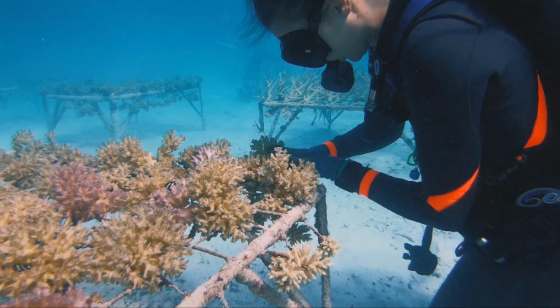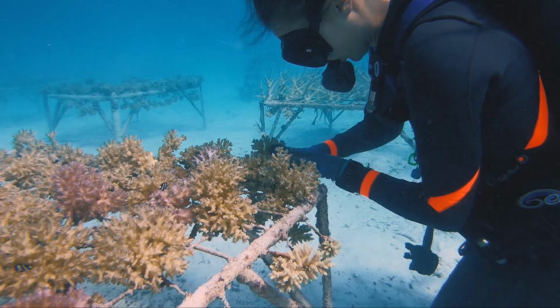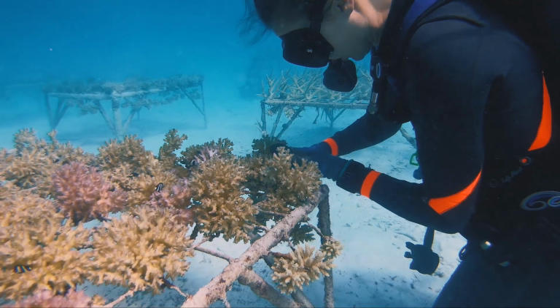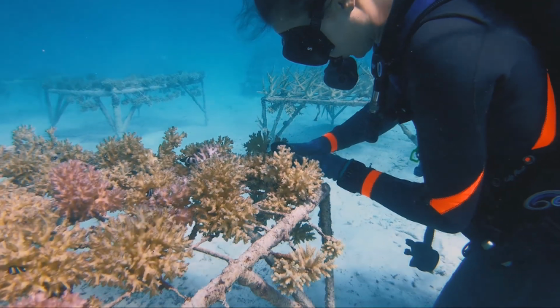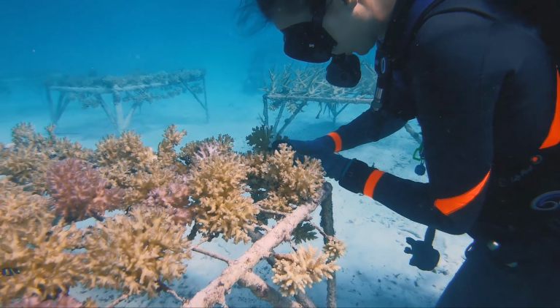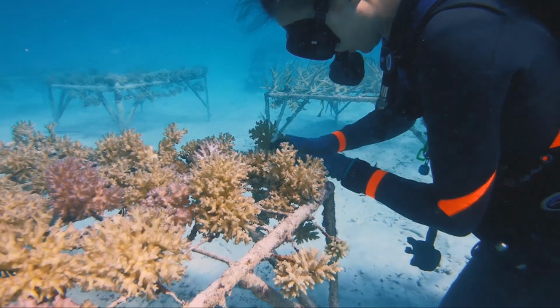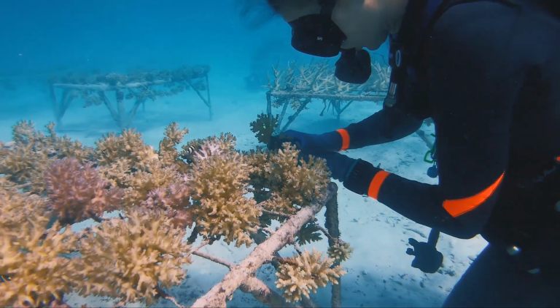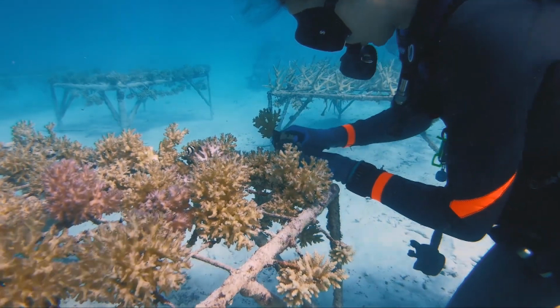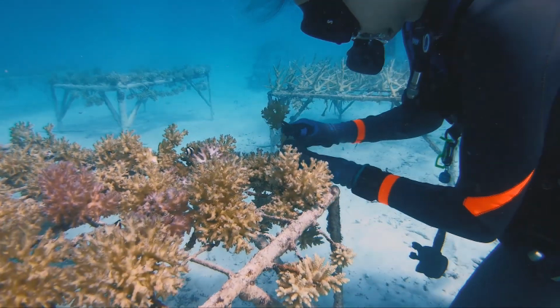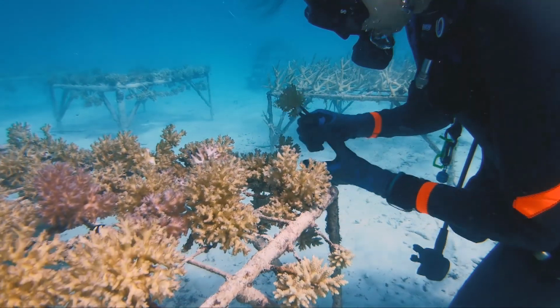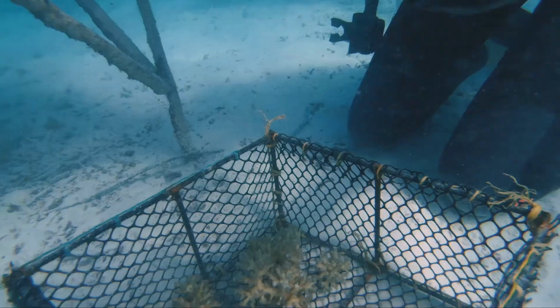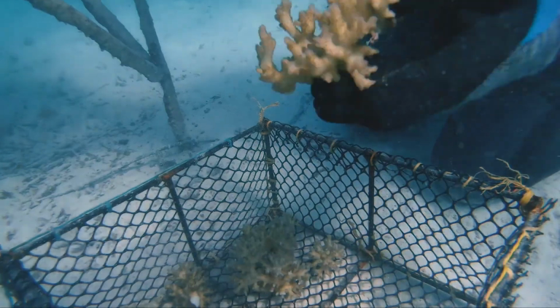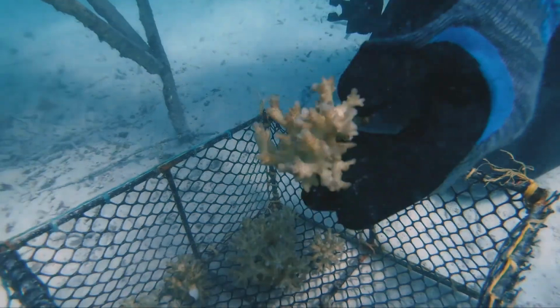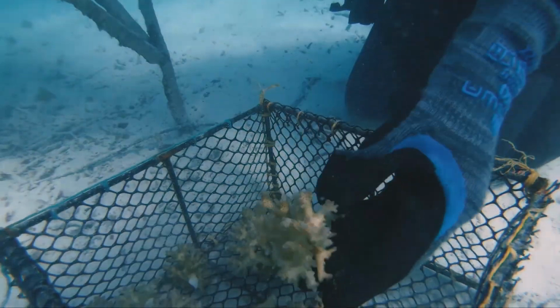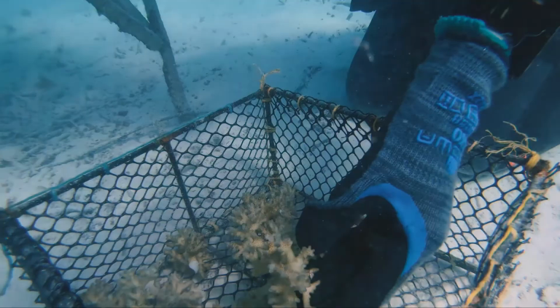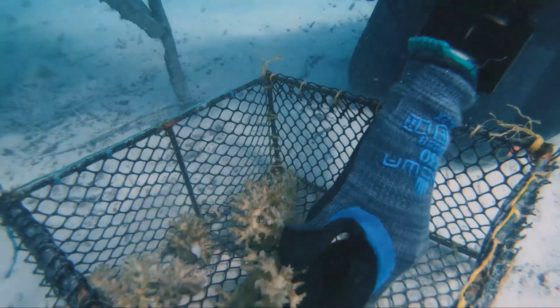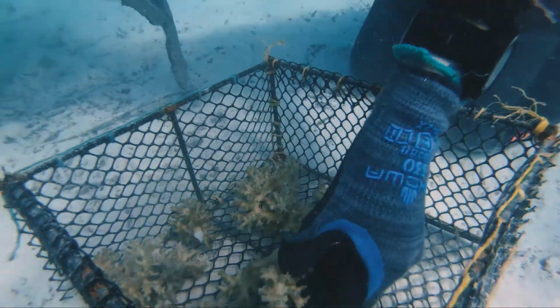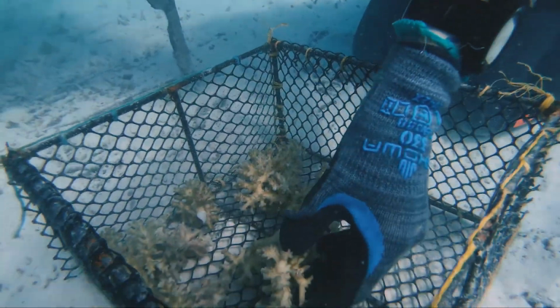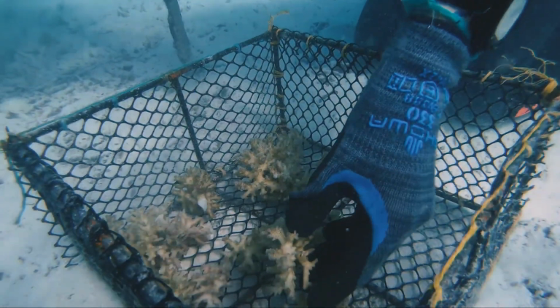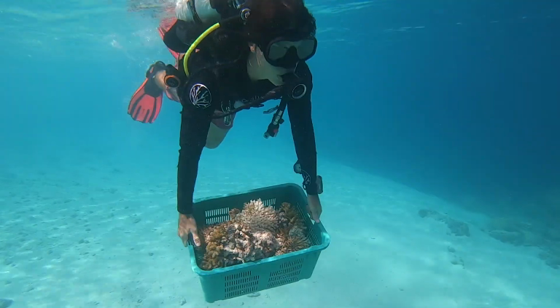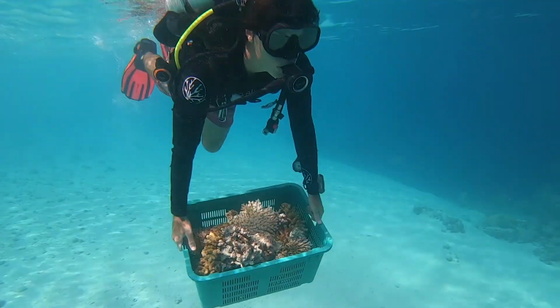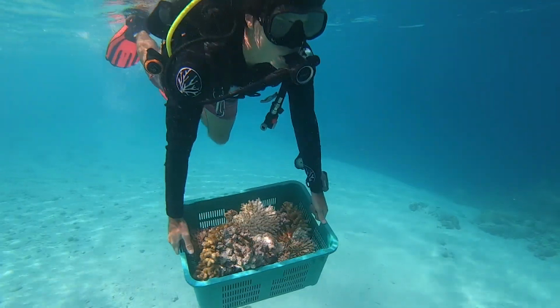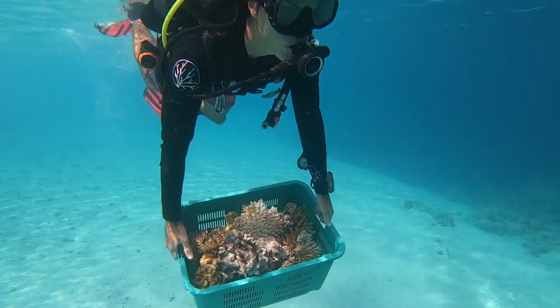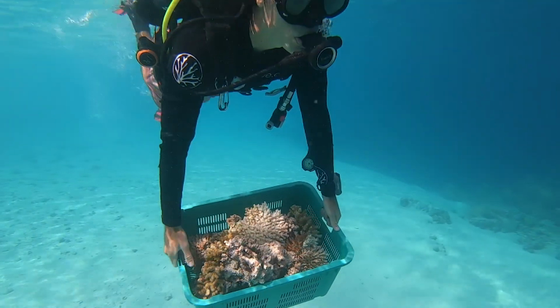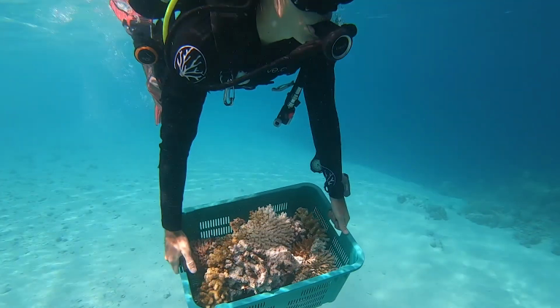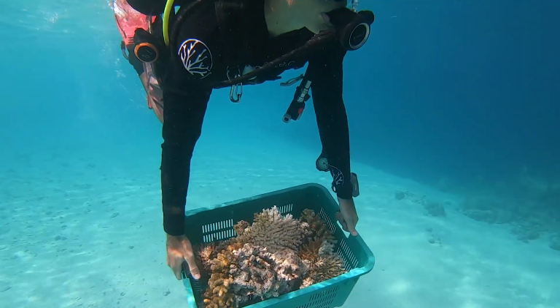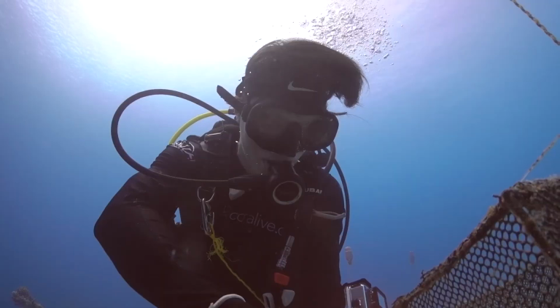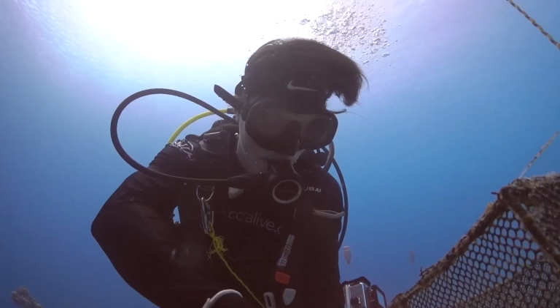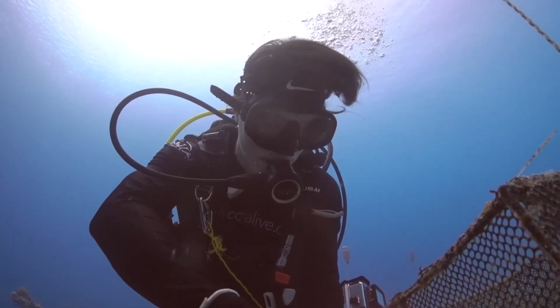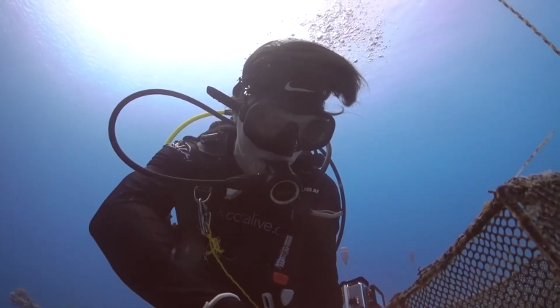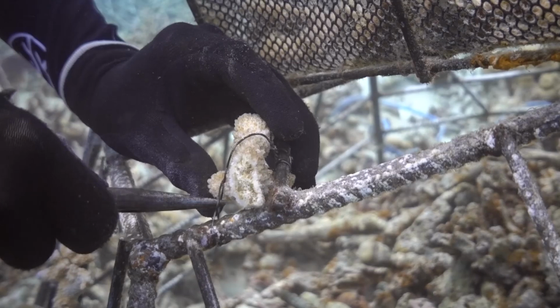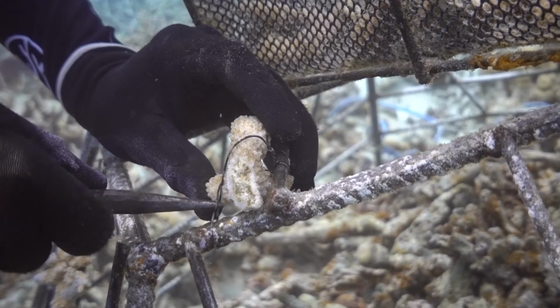For most coral species, about 6 months in the nursery is enough time before they are able to be fragmented and outplanted.